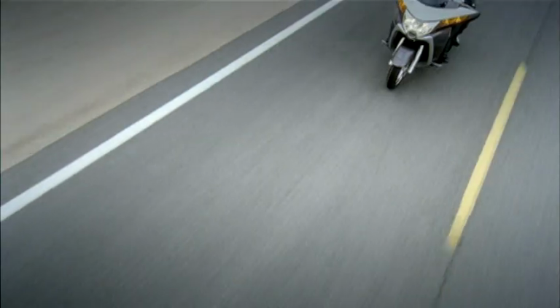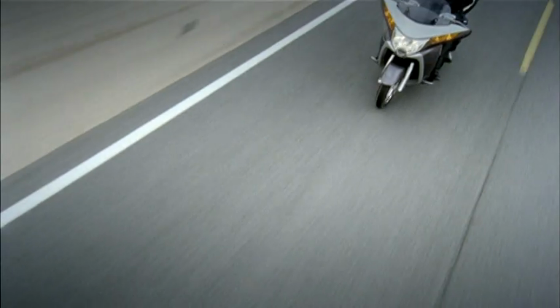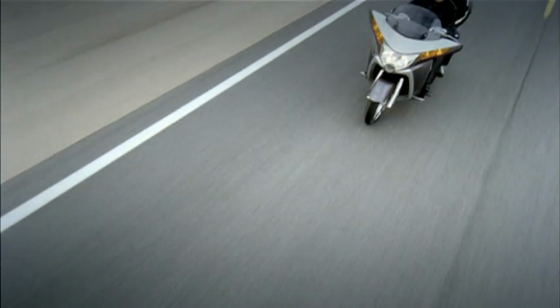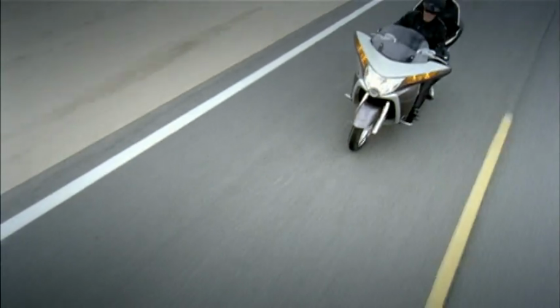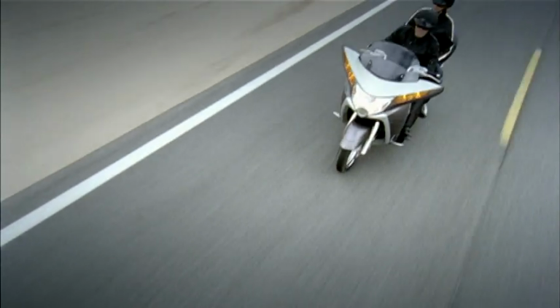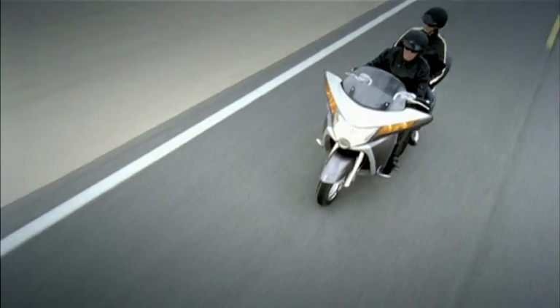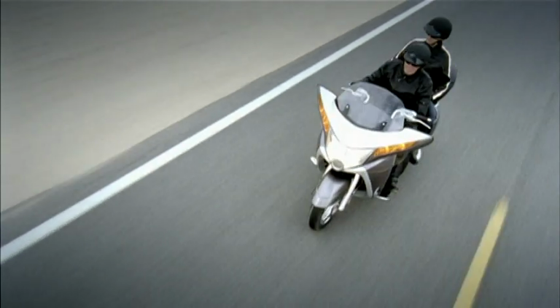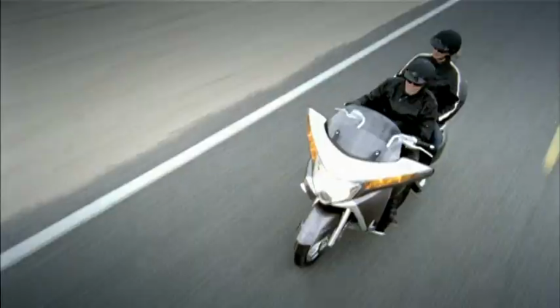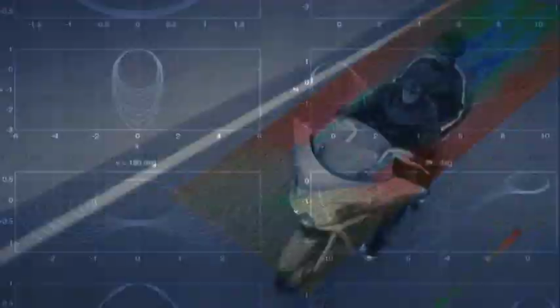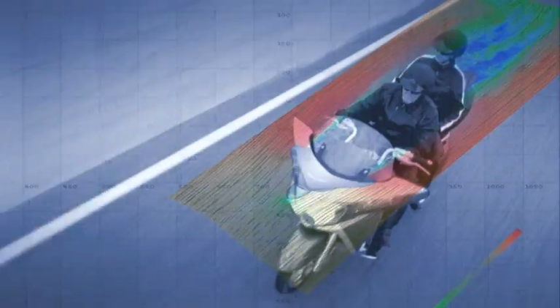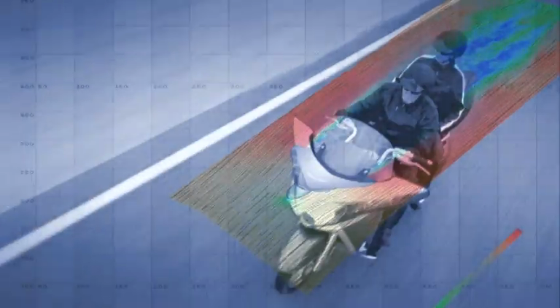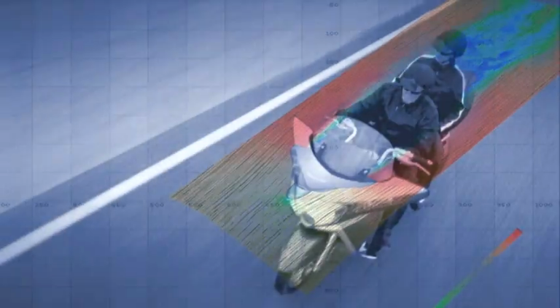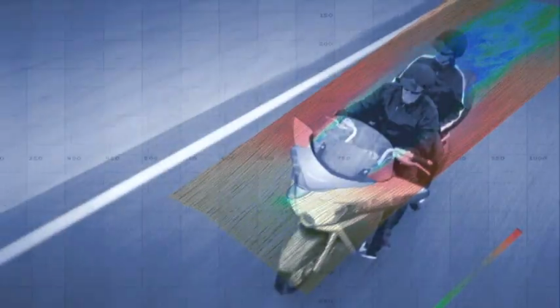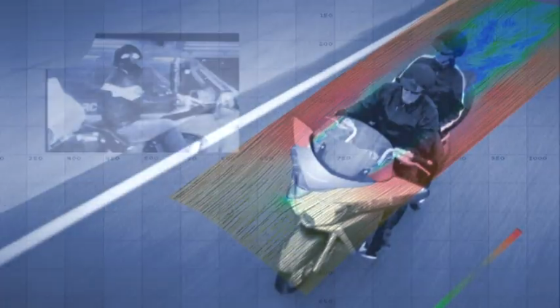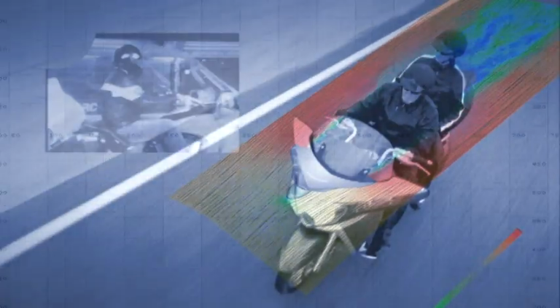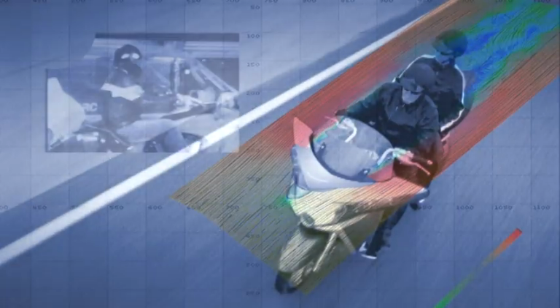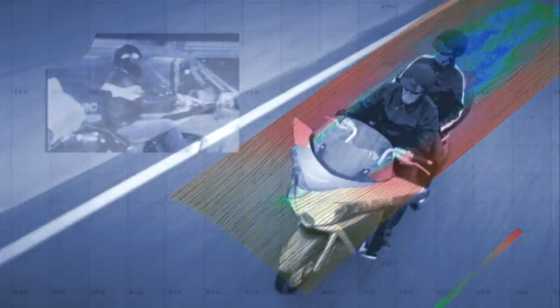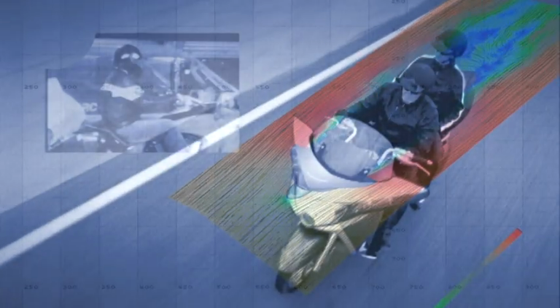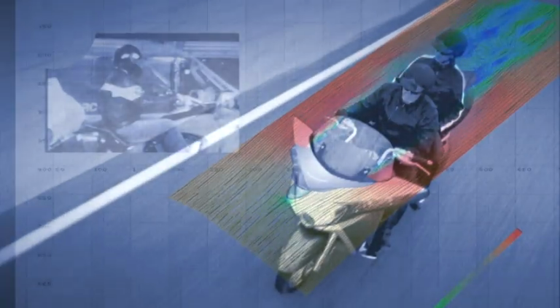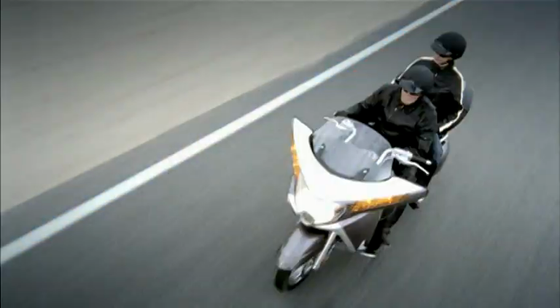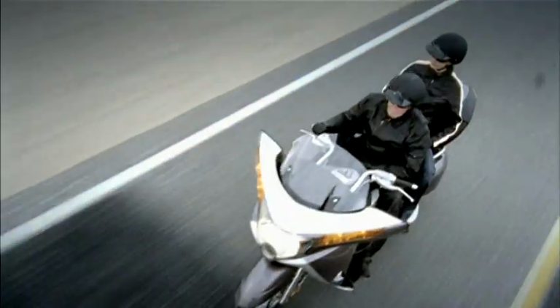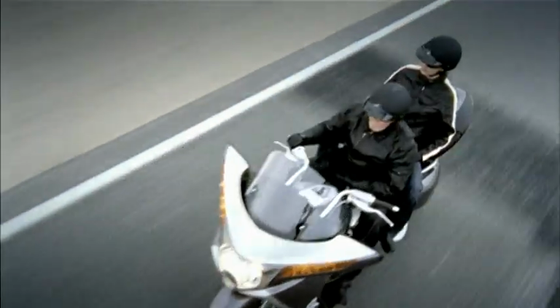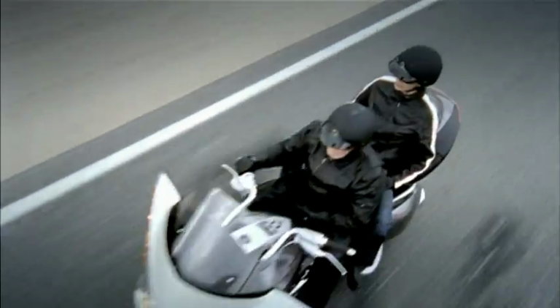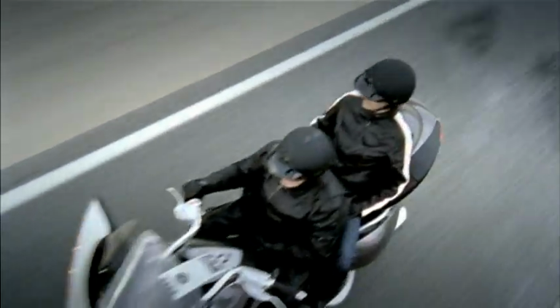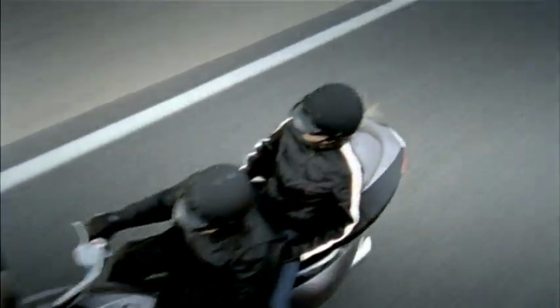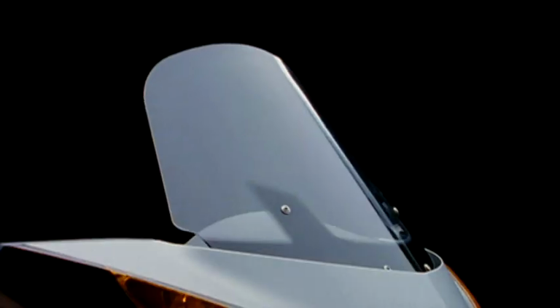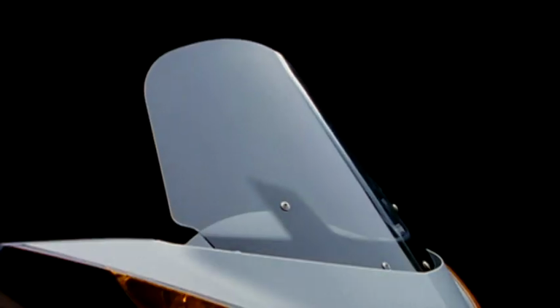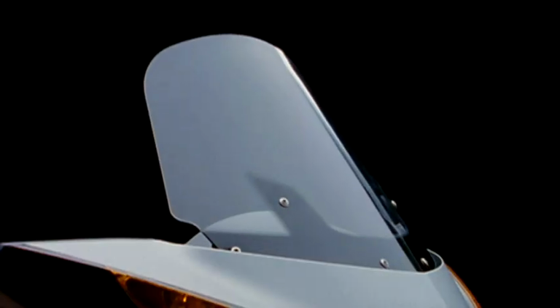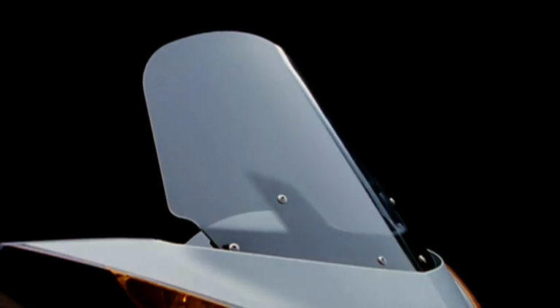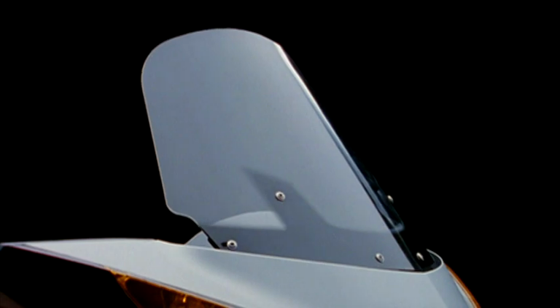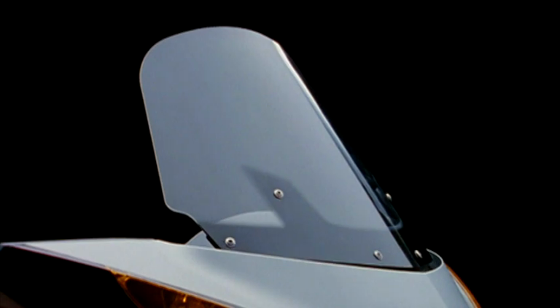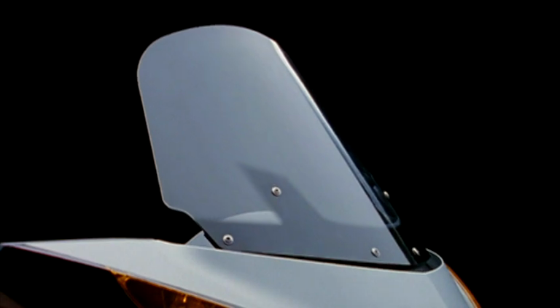We did a lot of wind tunnel testing looking at wind protection, airflow, and rain protection. It has an electrically adjusted windshield.